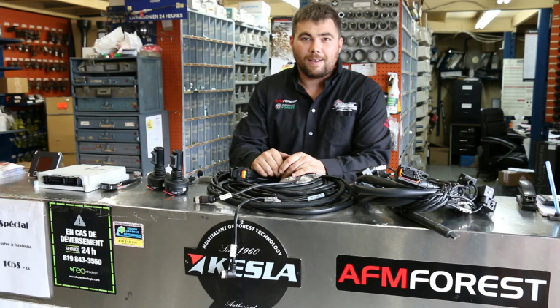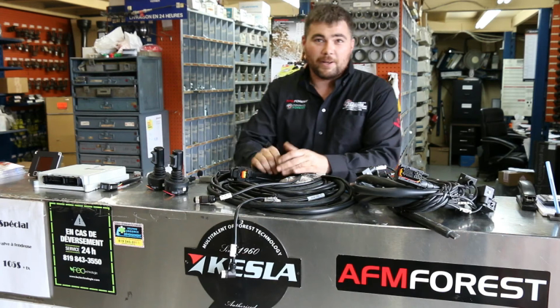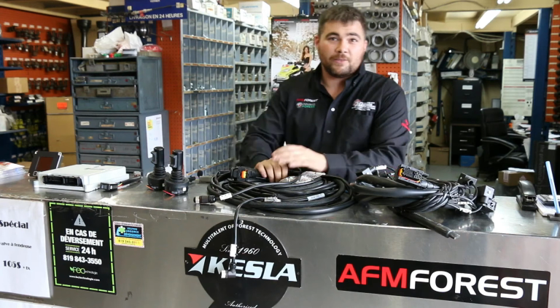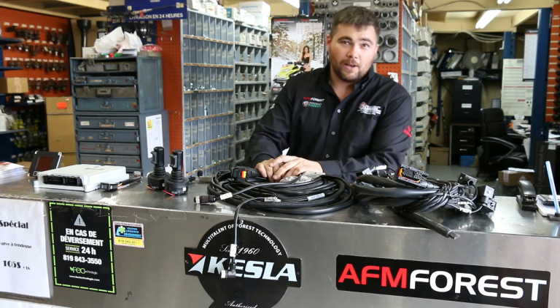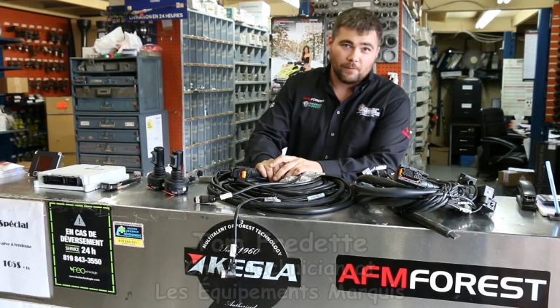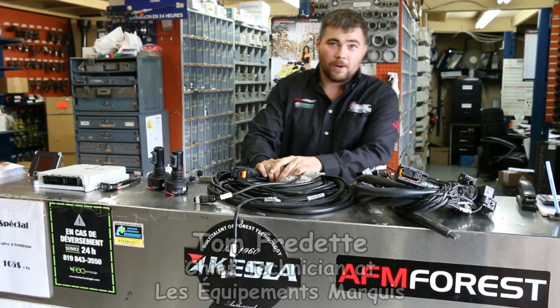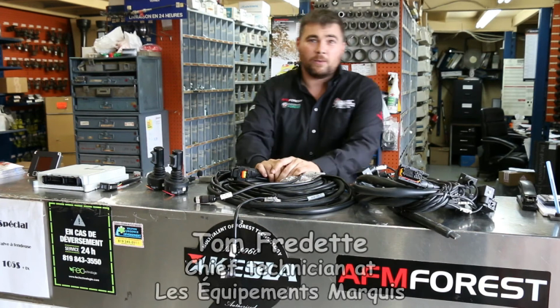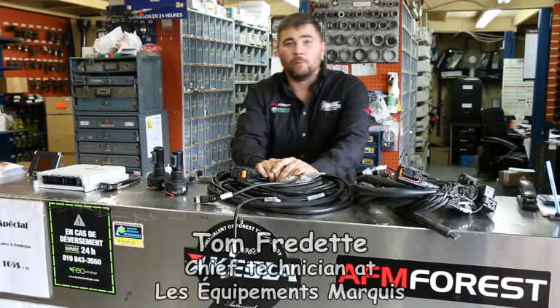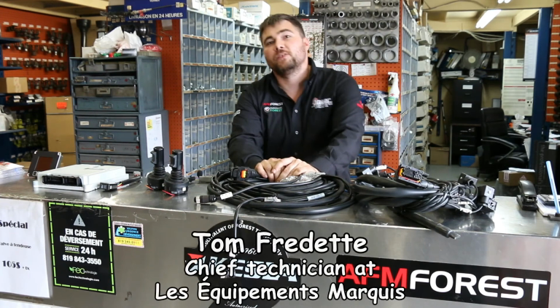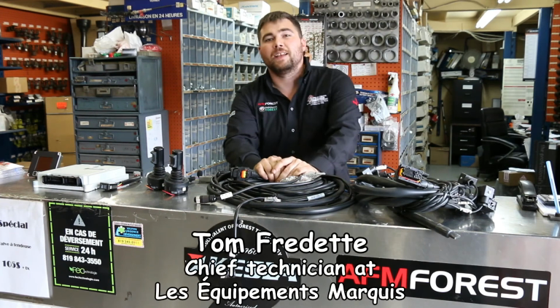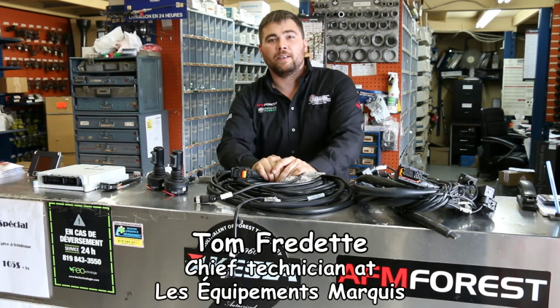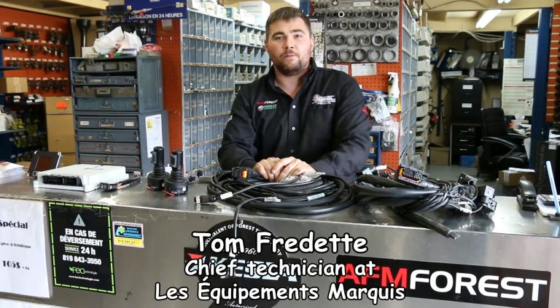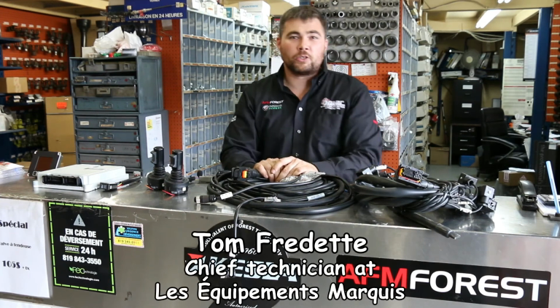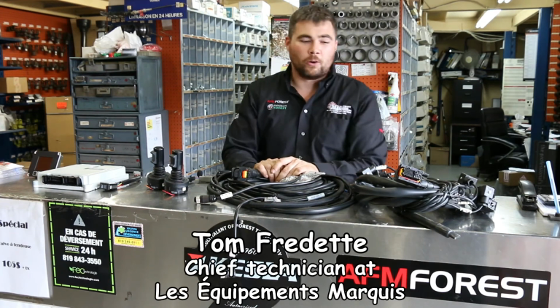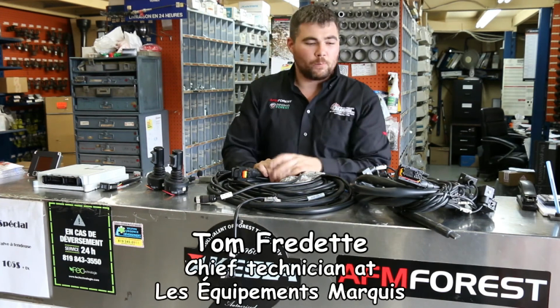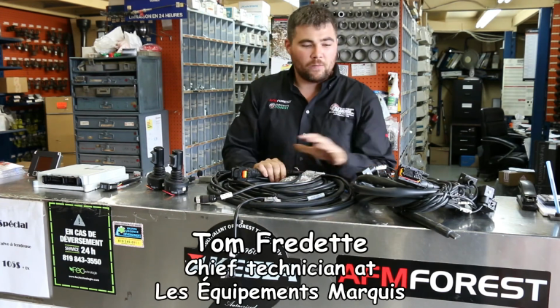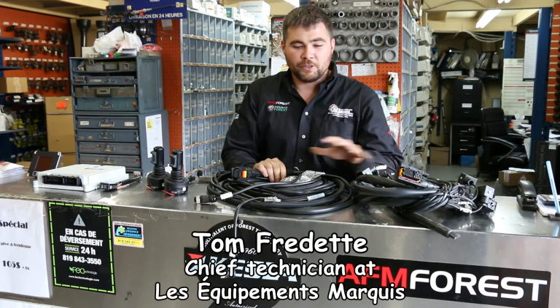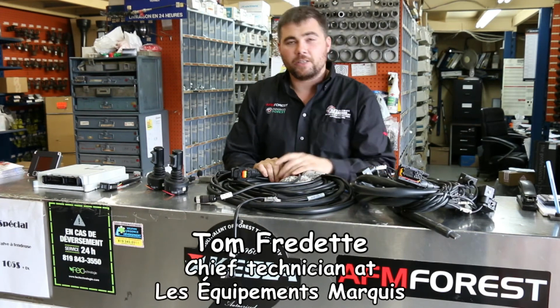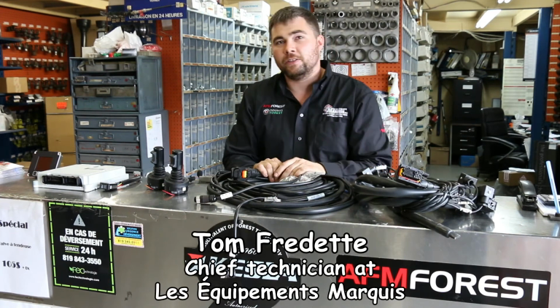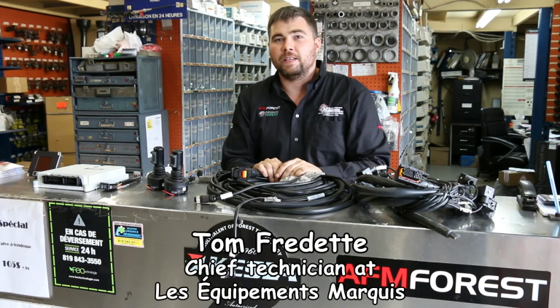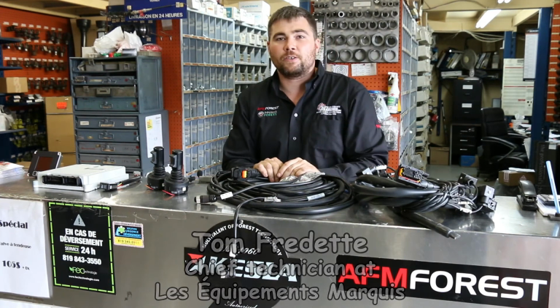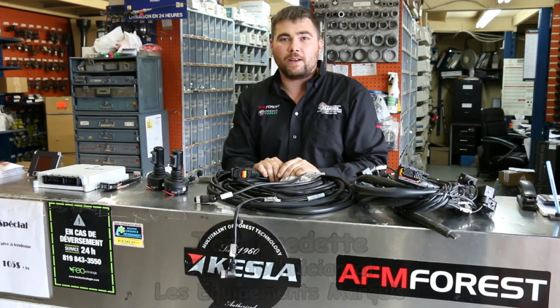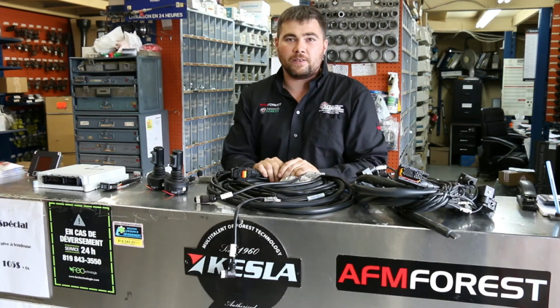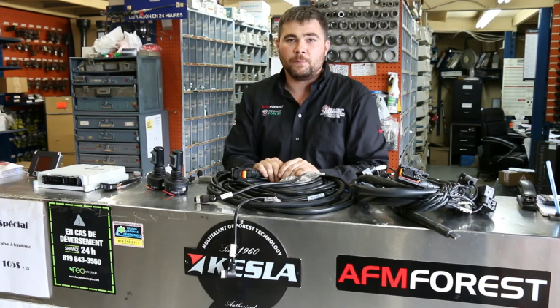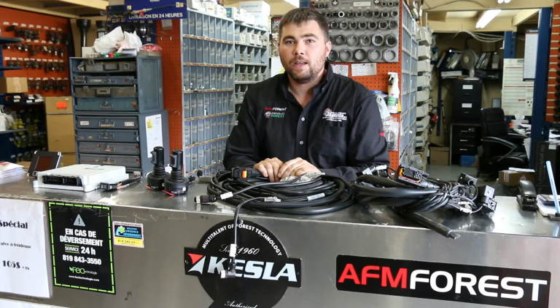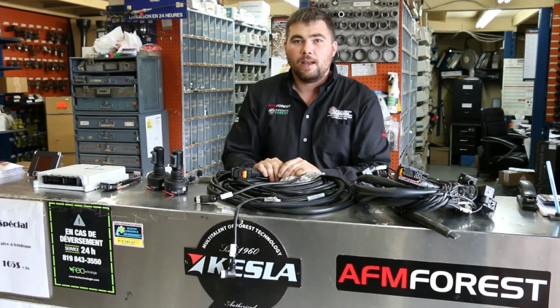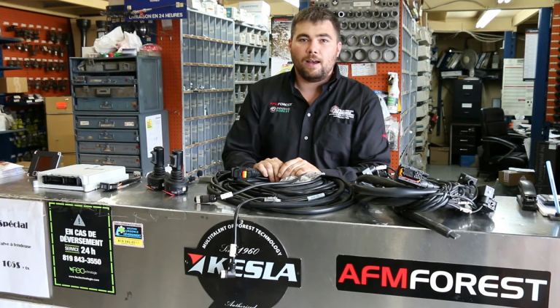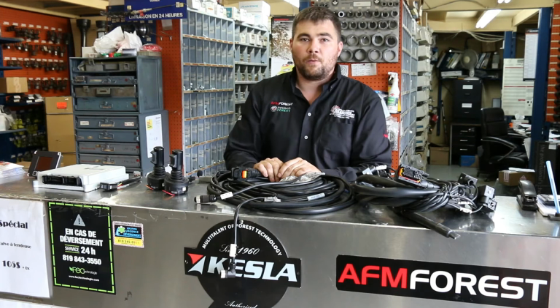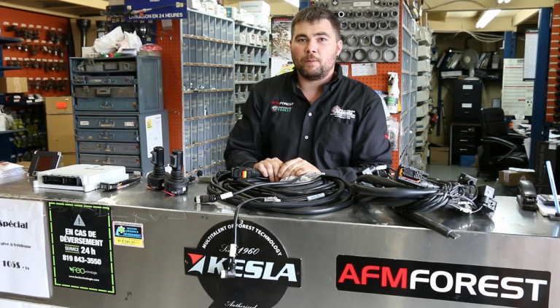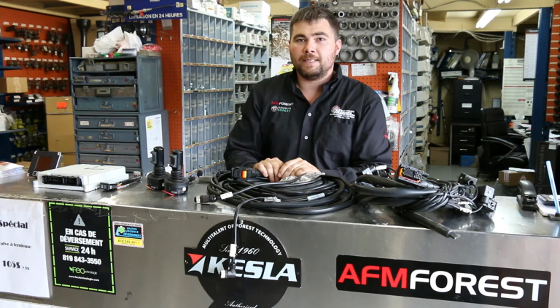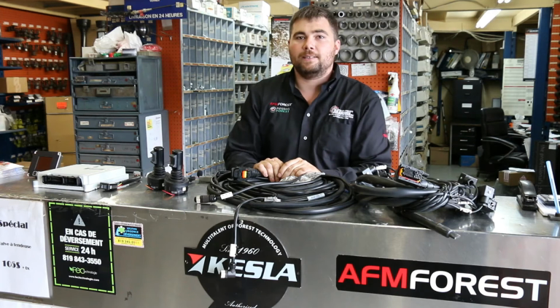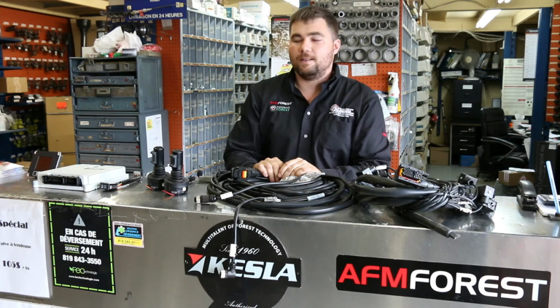Hi, my name is Tom from Markey Equipments. Today I'll give you a short, brief introduction to the X-Crane system provided by Technion.